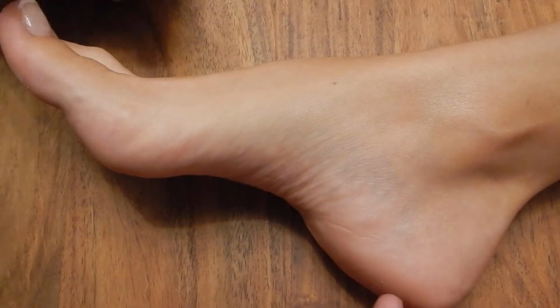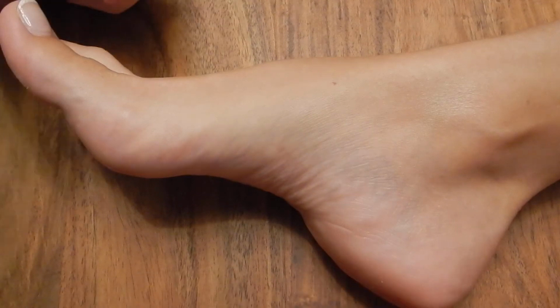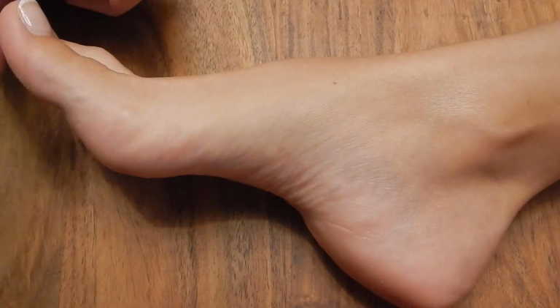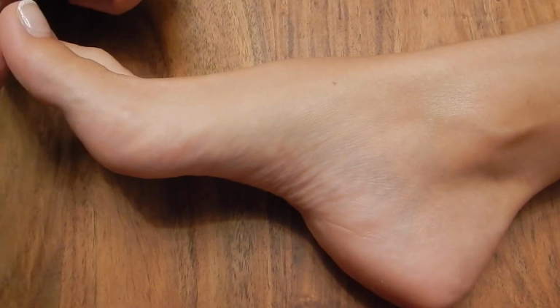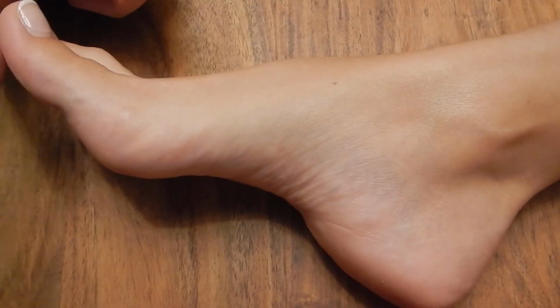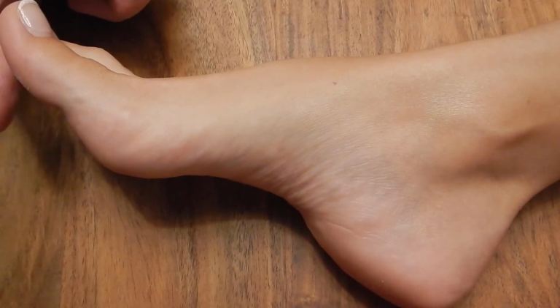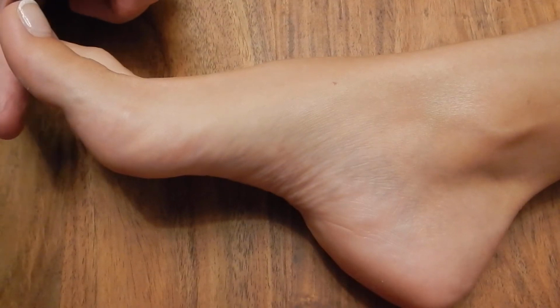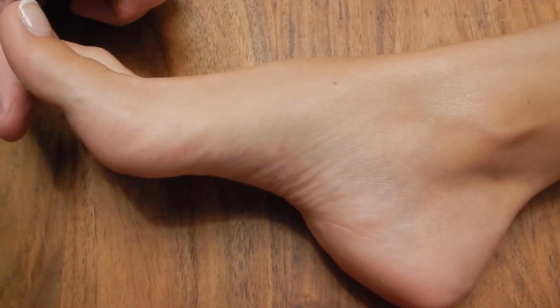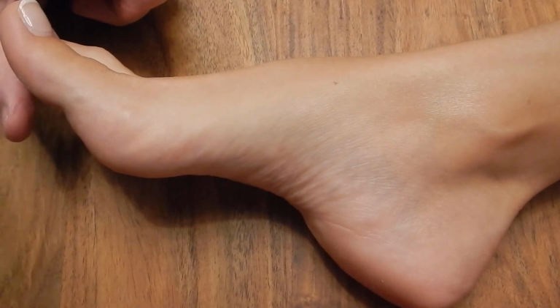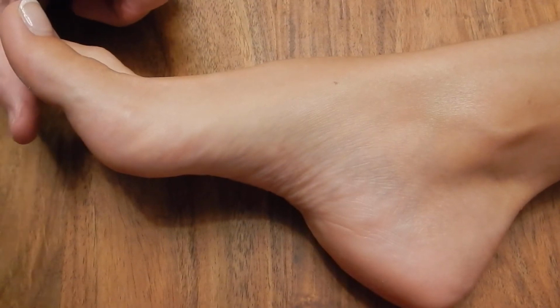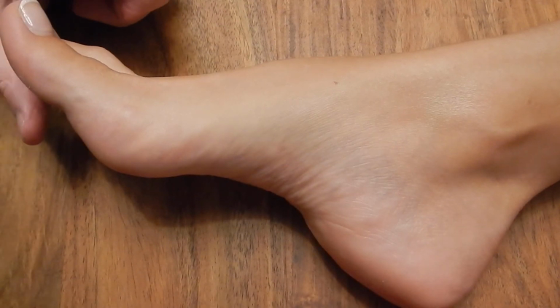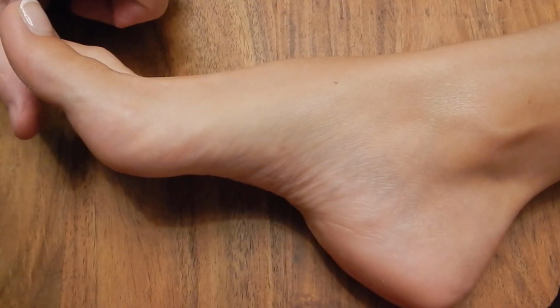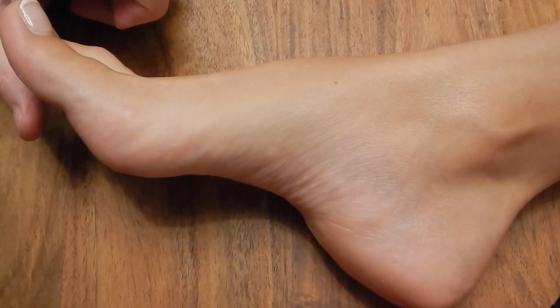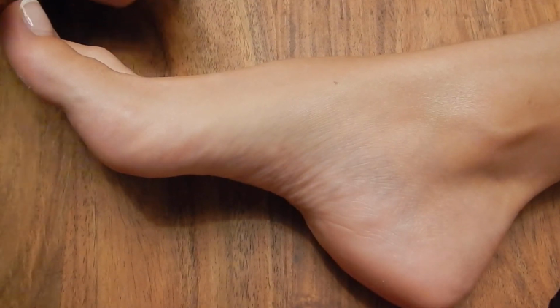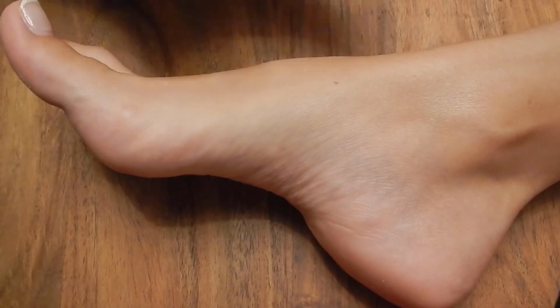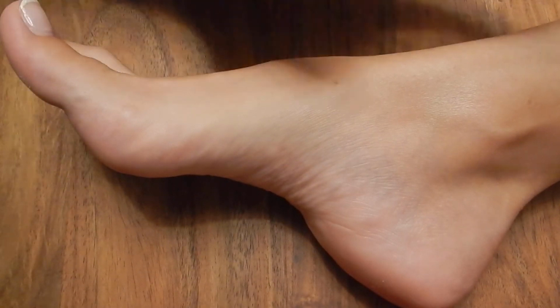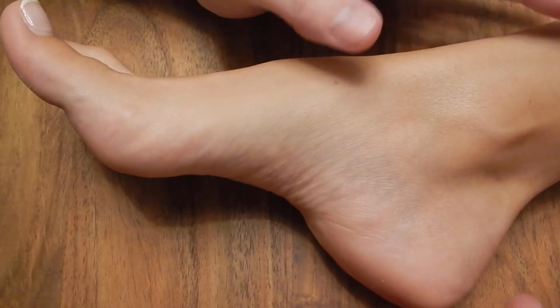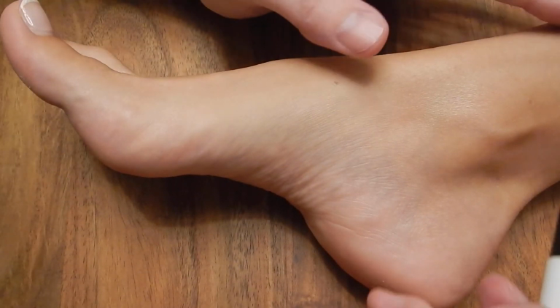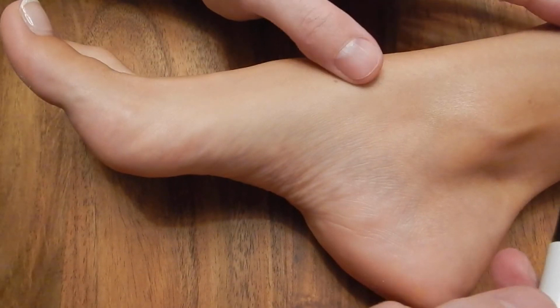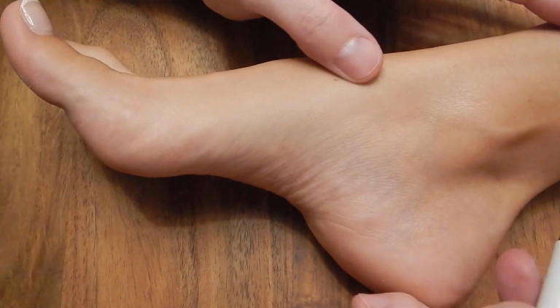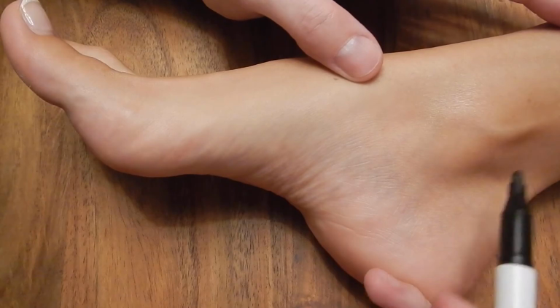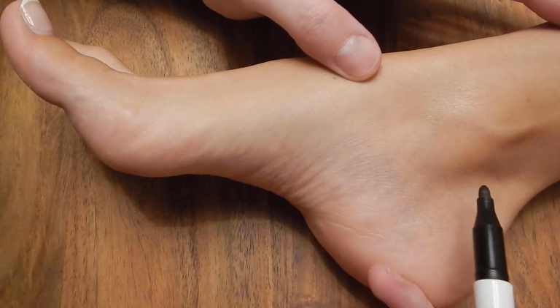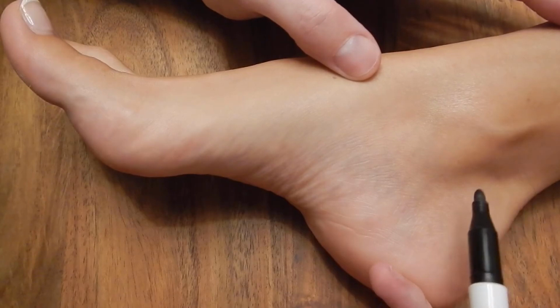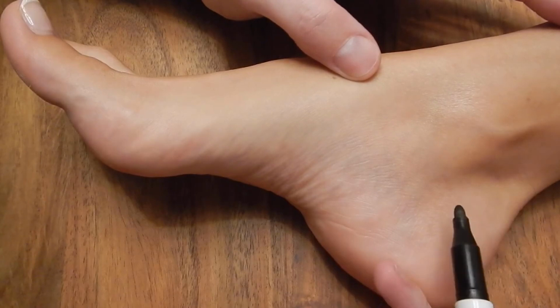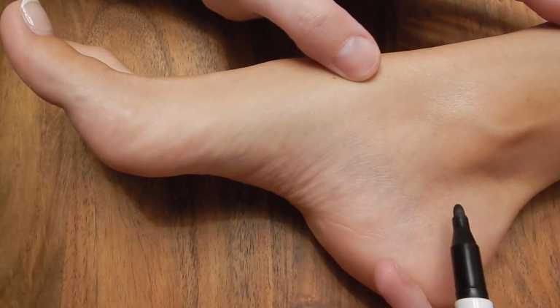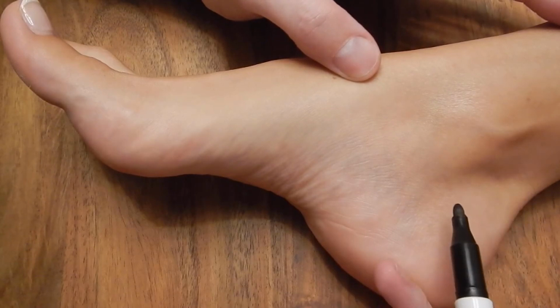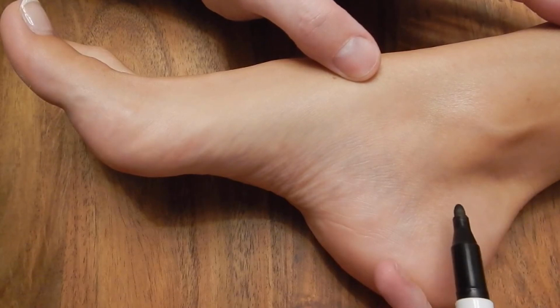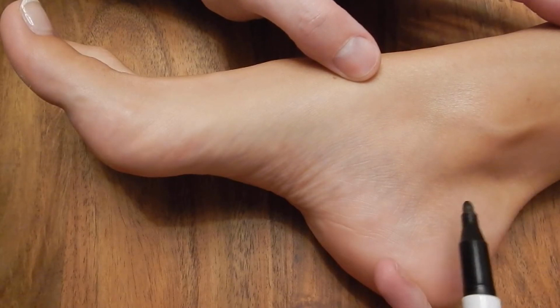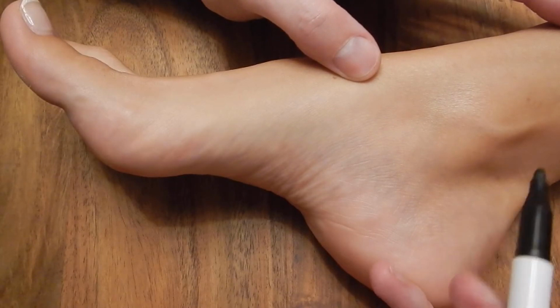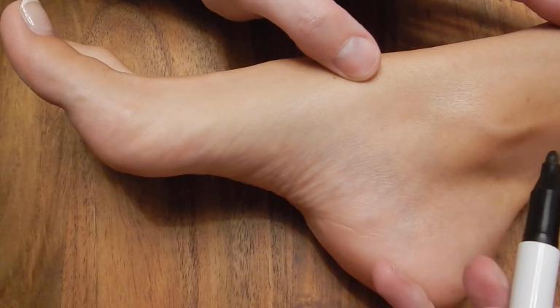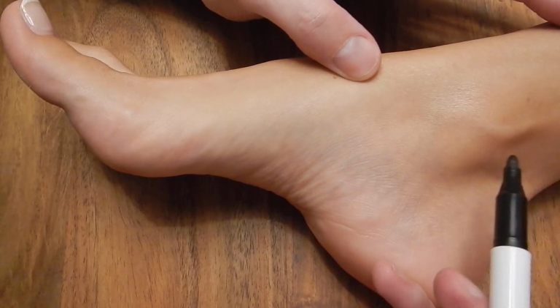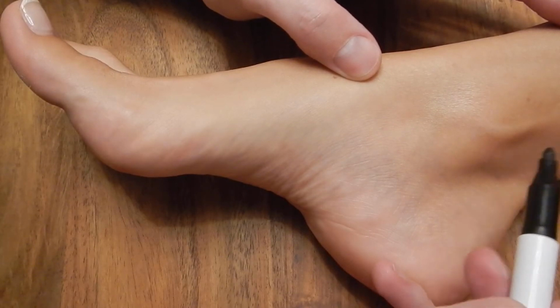We're going to run through the five nerves of the foot. The first one we'll do is the tibial nerve.